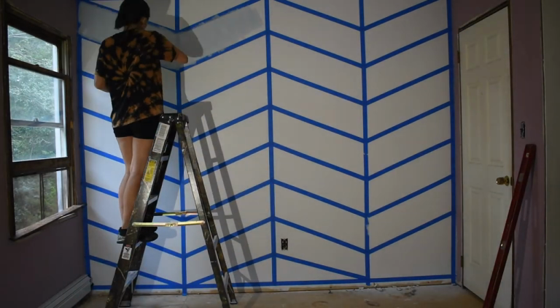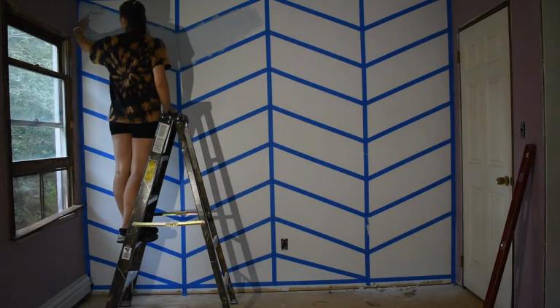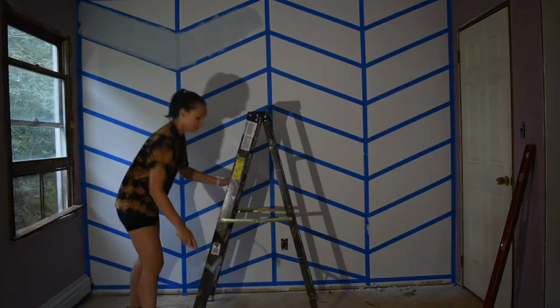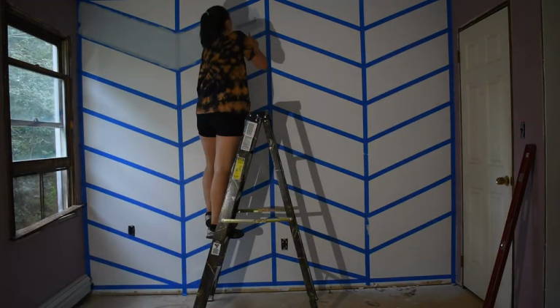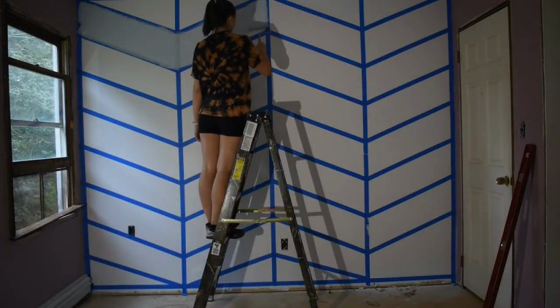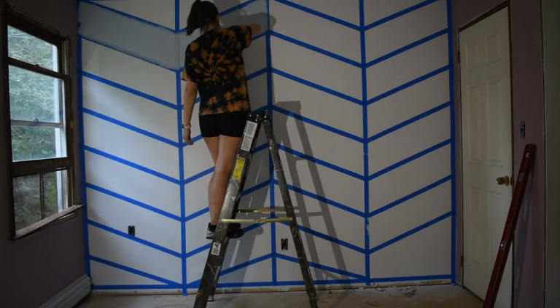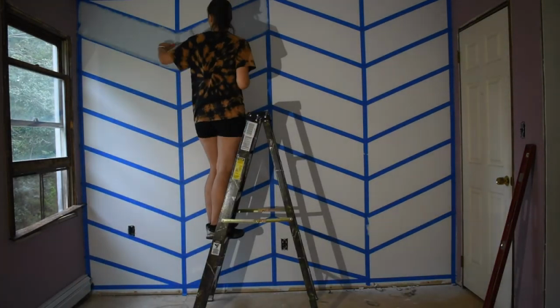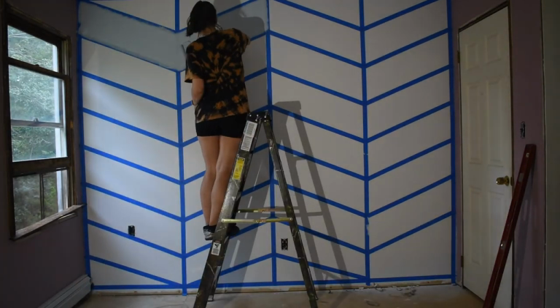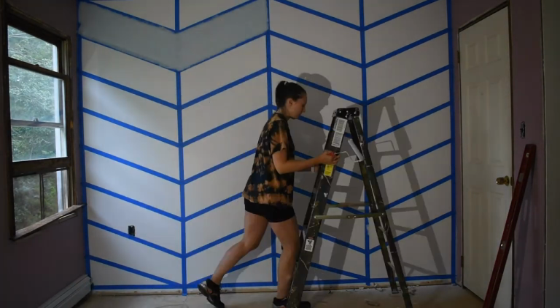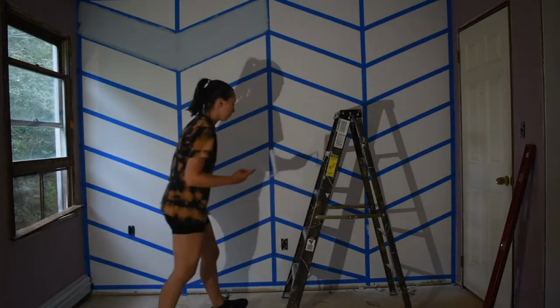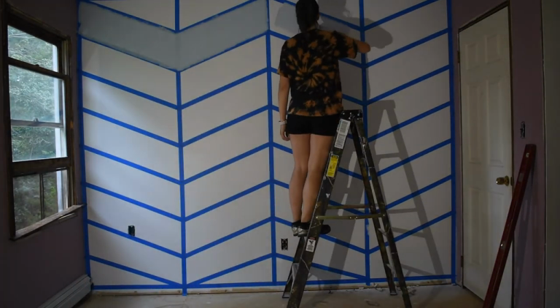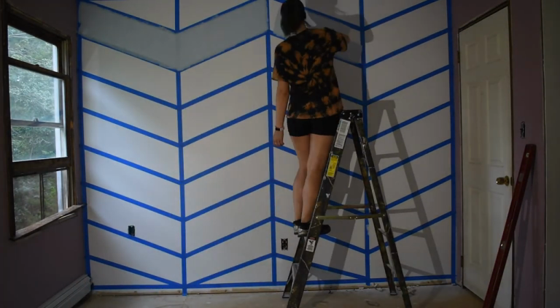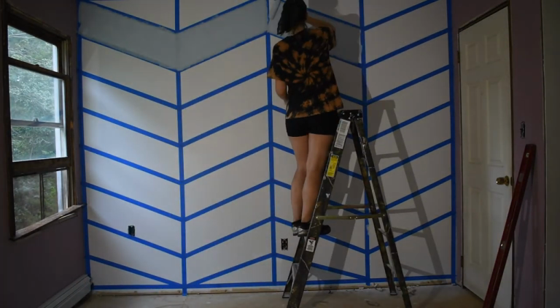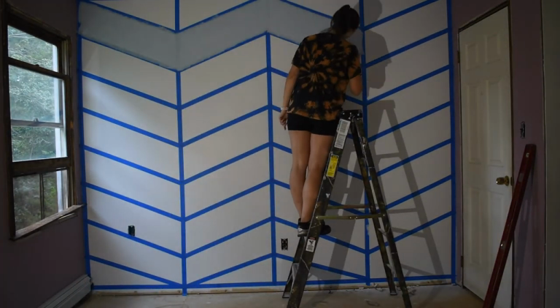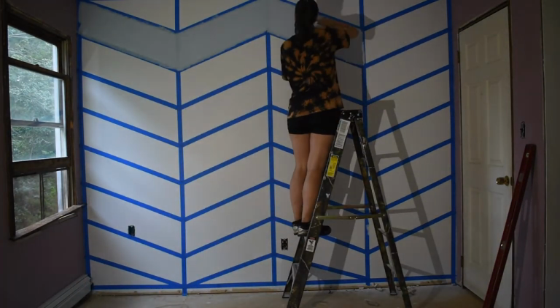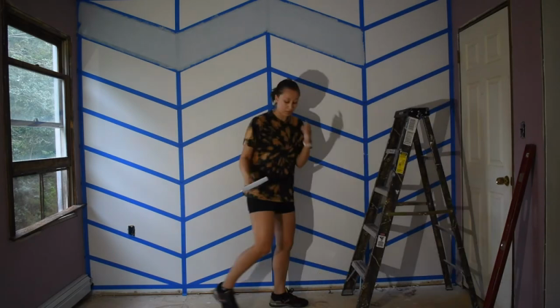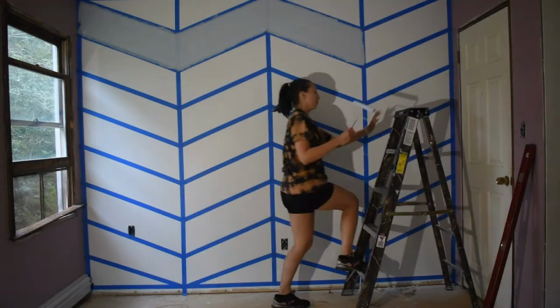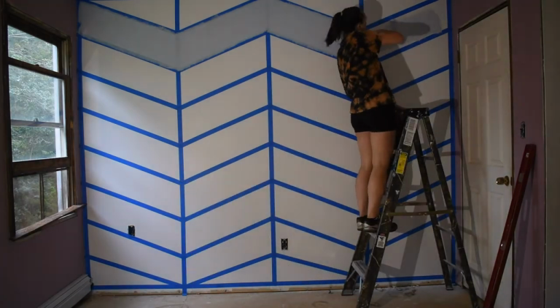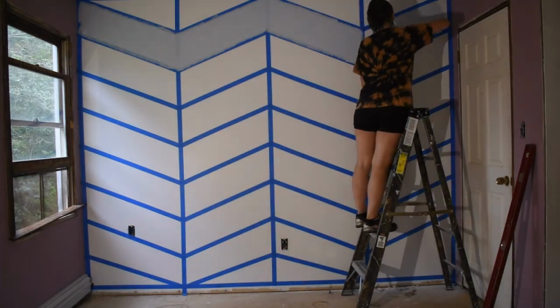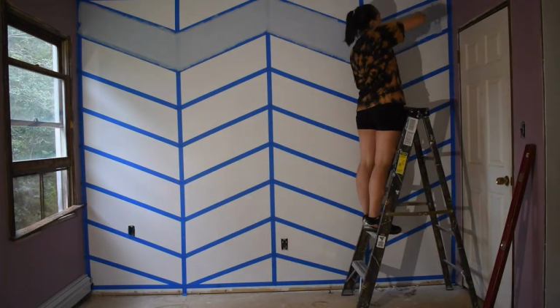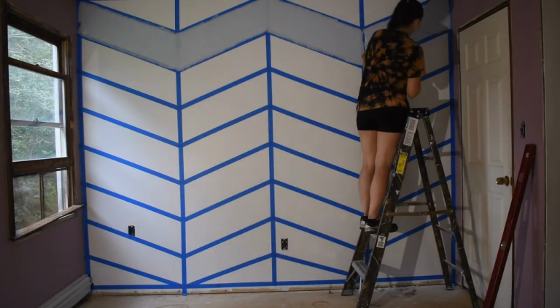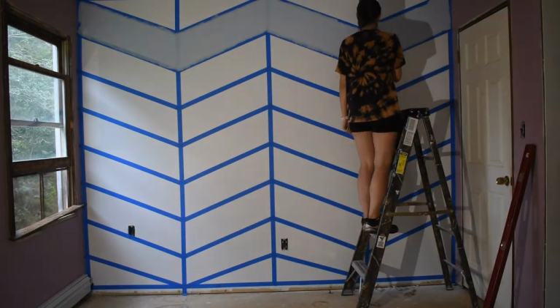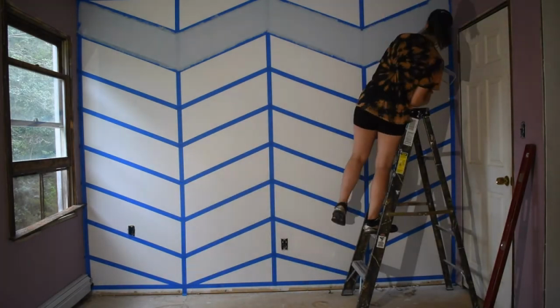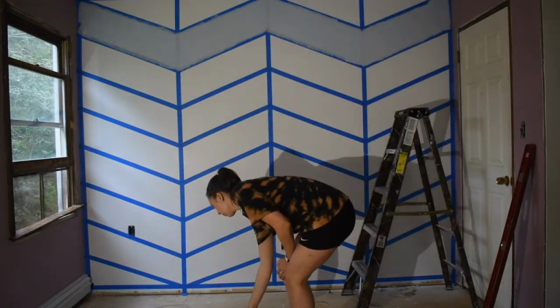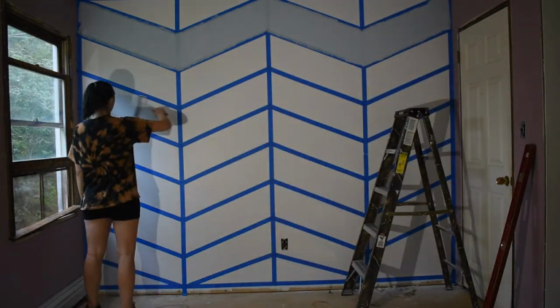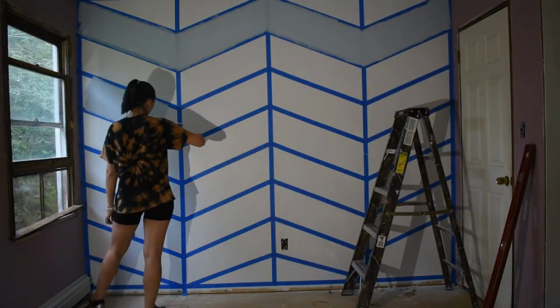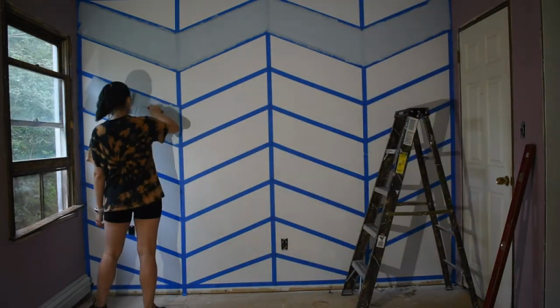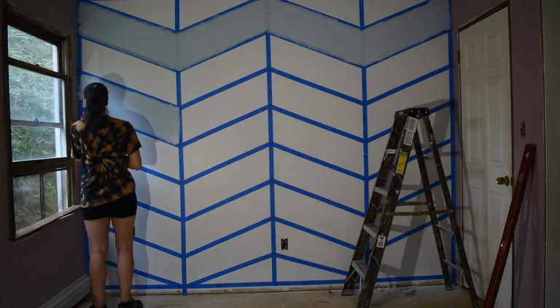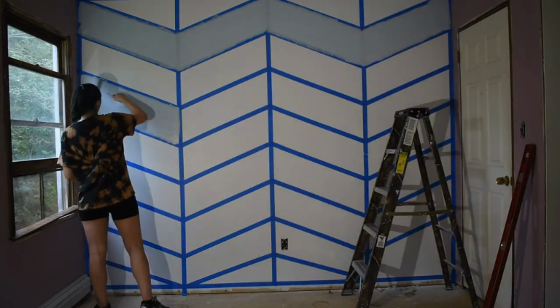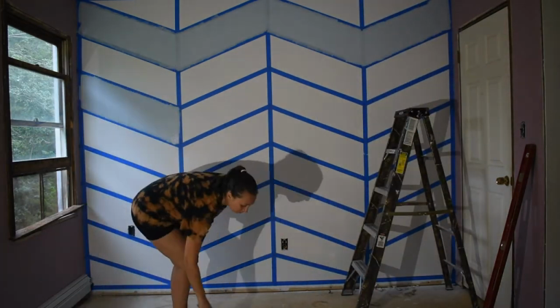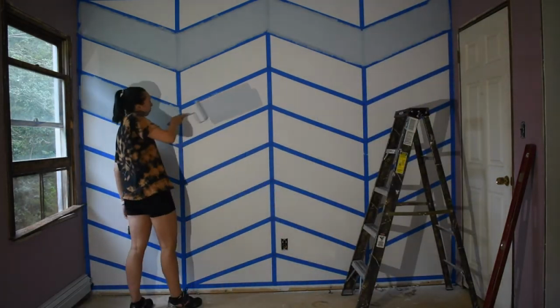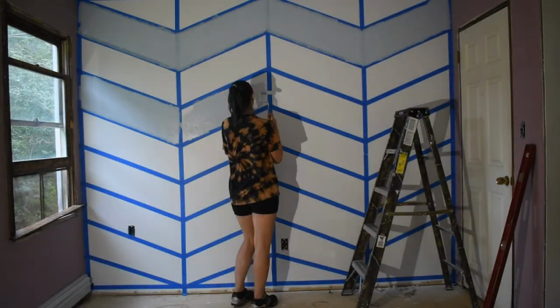Finally, when all the lines were taped up, I started painting with the lighter blue color first, making sure to do two coats.